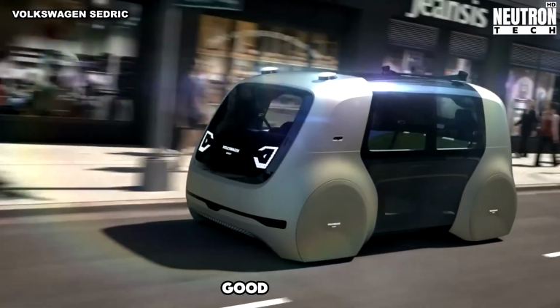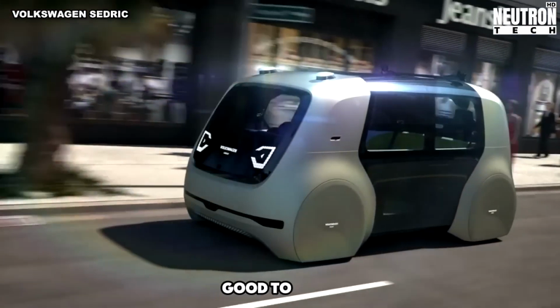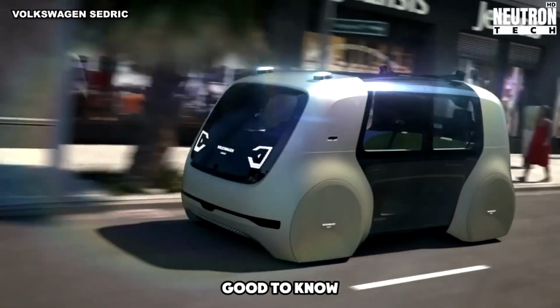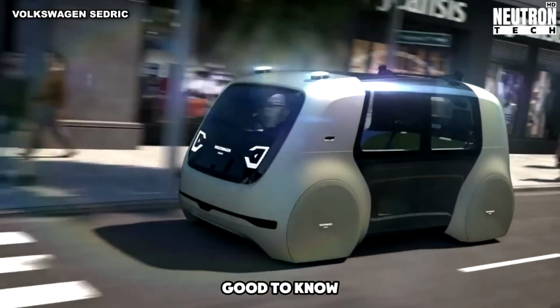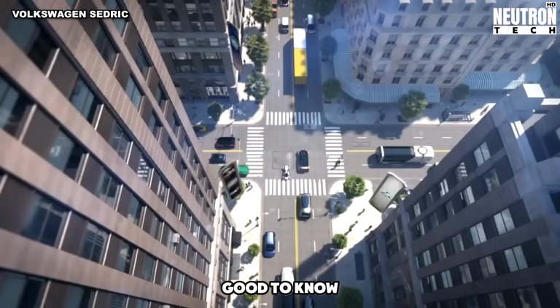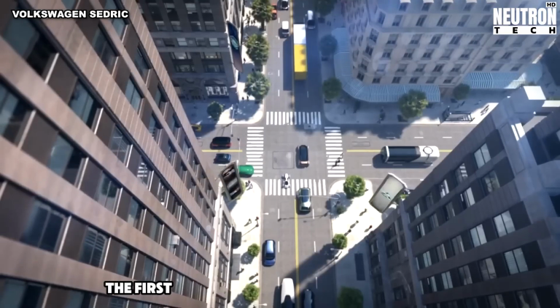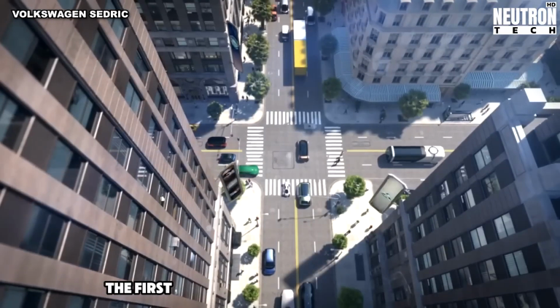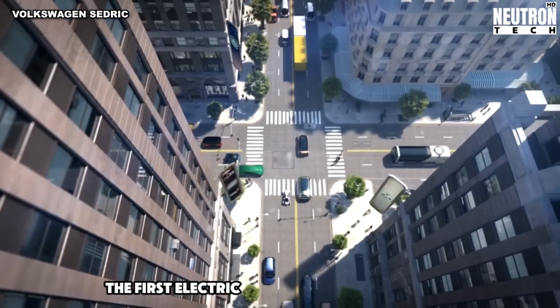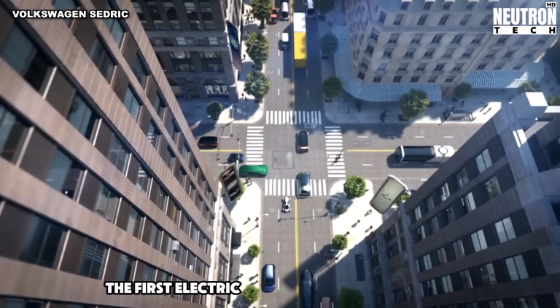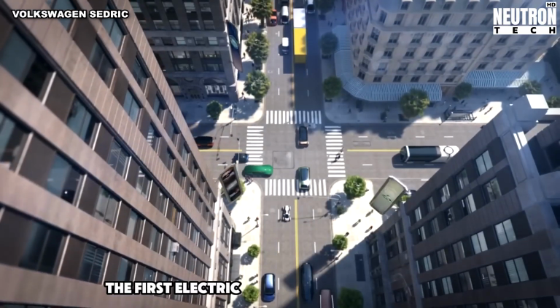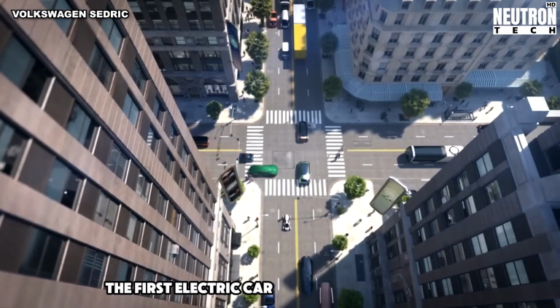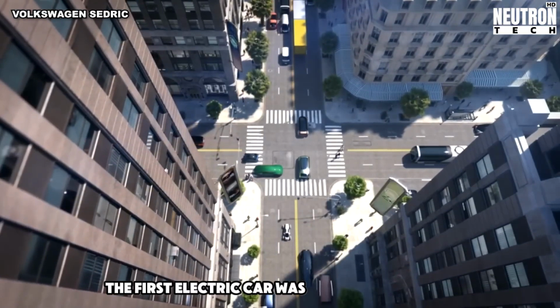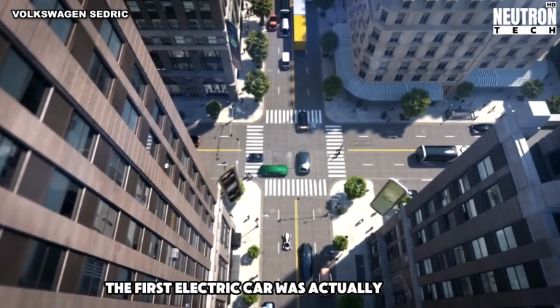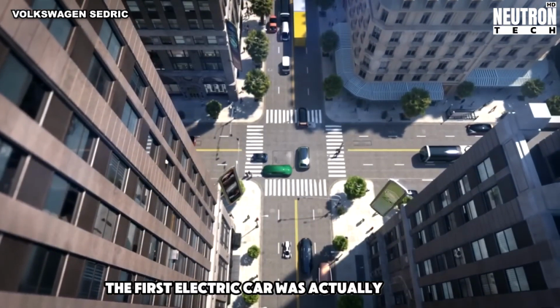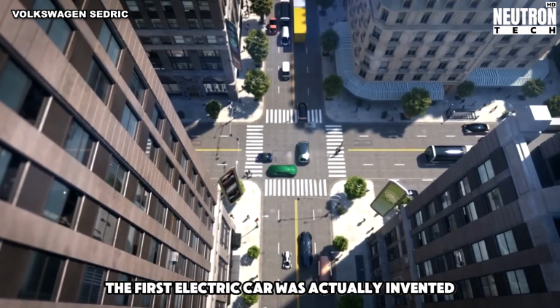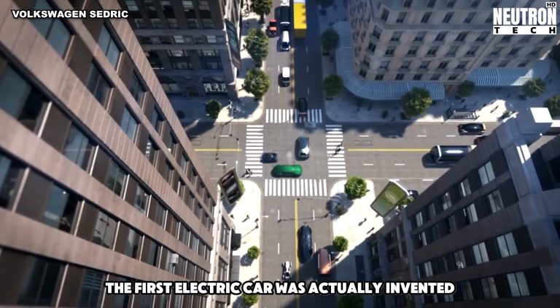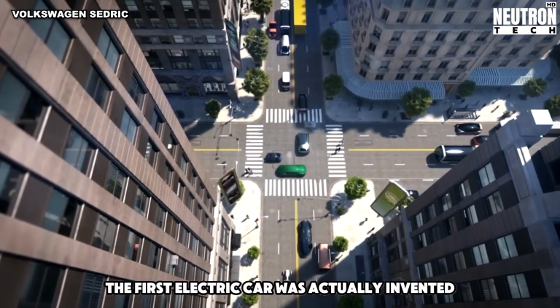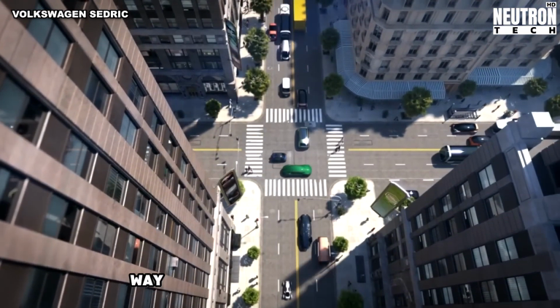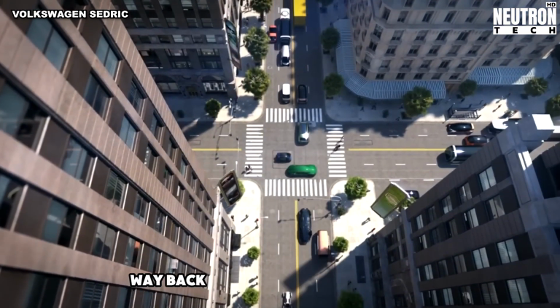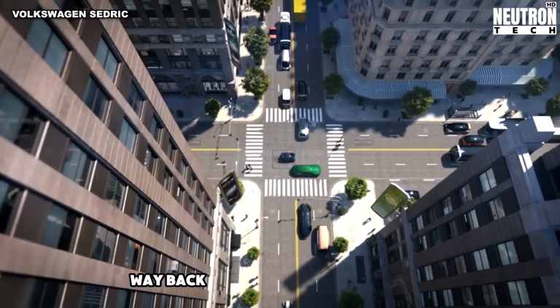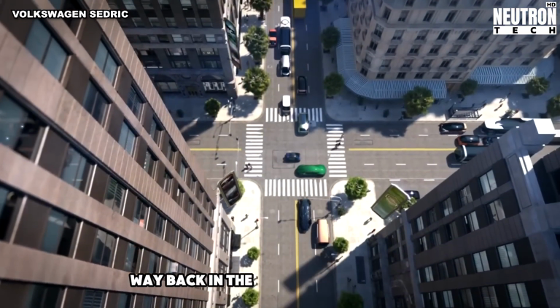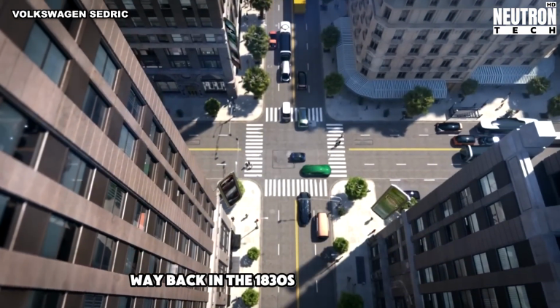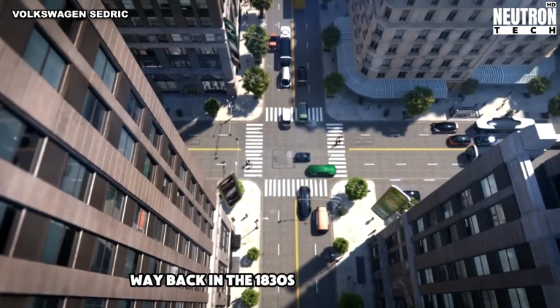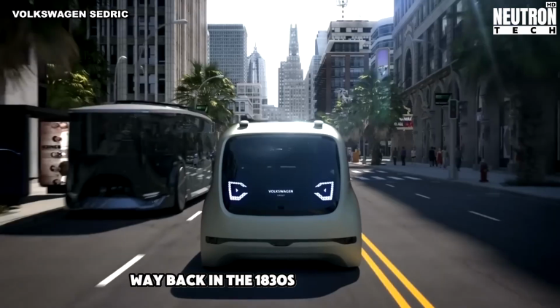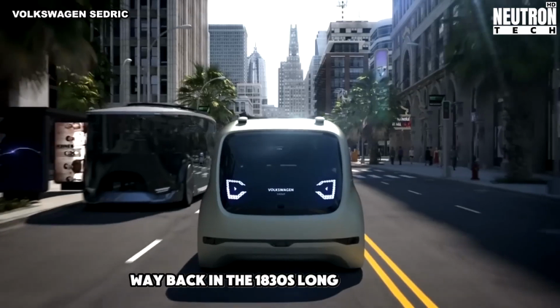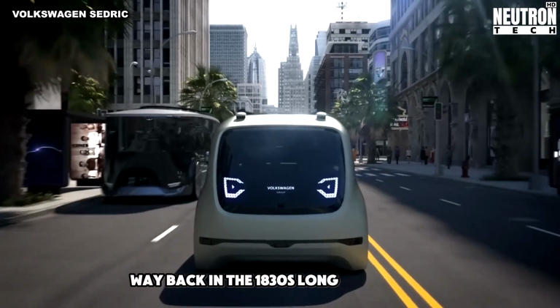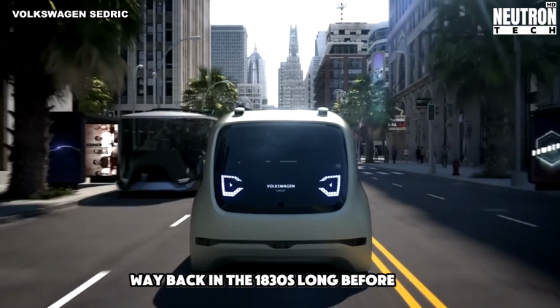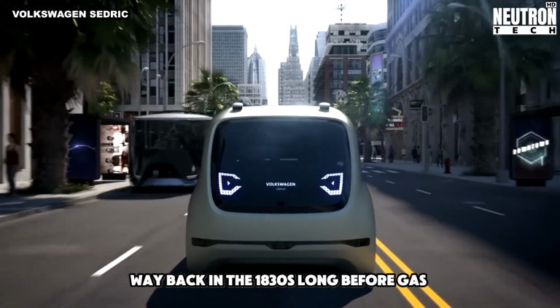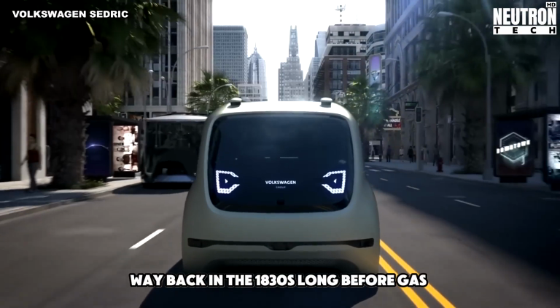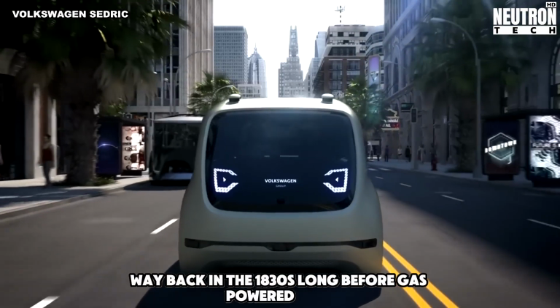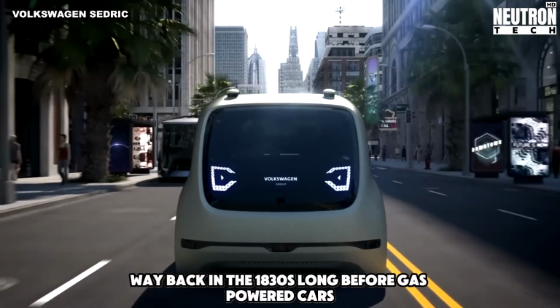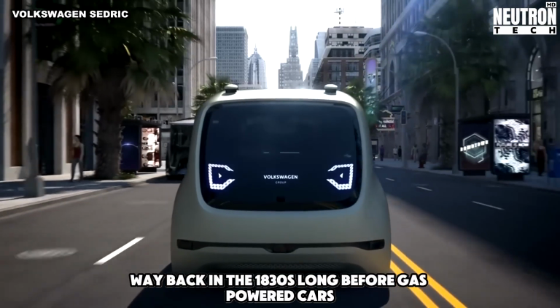Fun fact: the first electric car was actually invented way back in the 1830s, long before gas-powered cars.